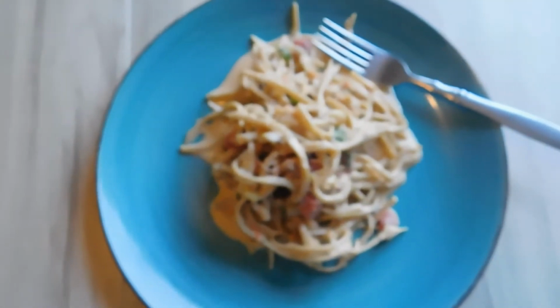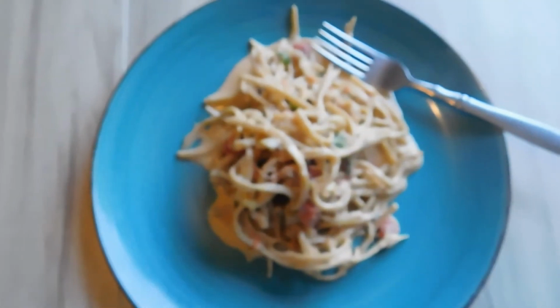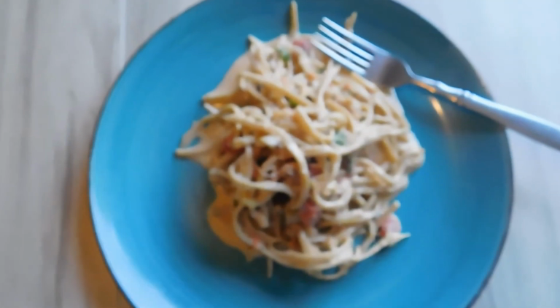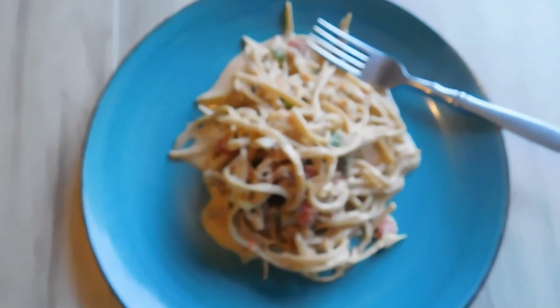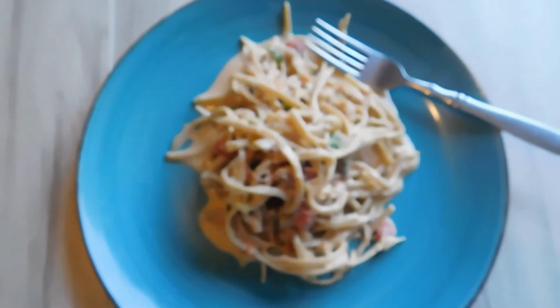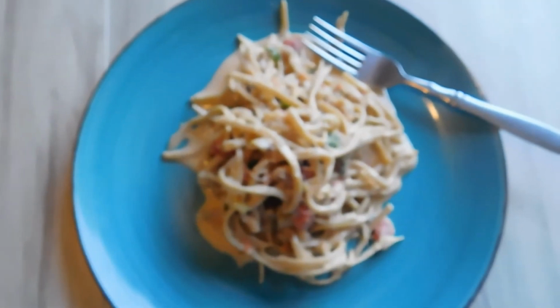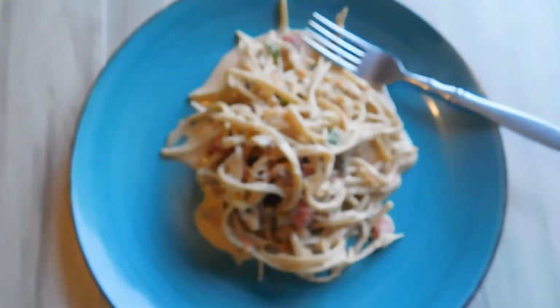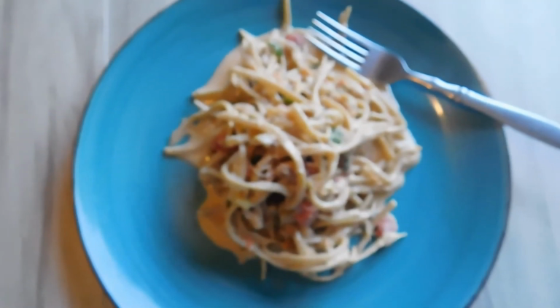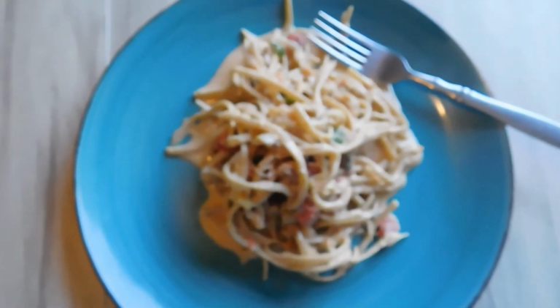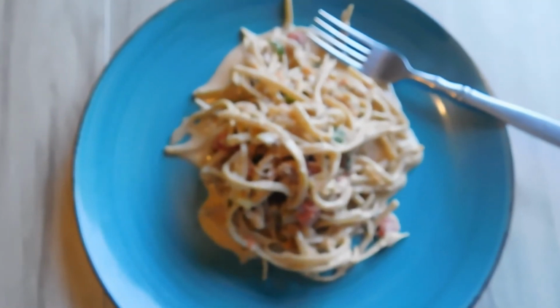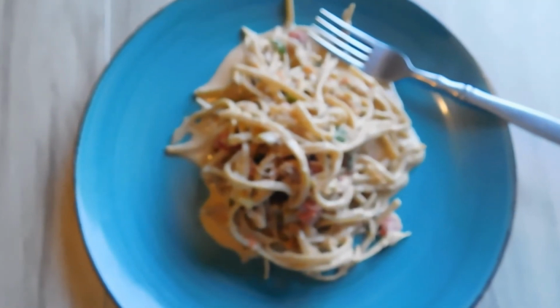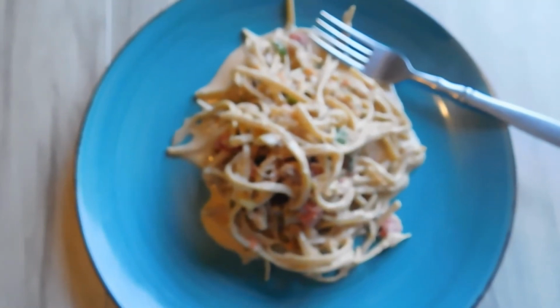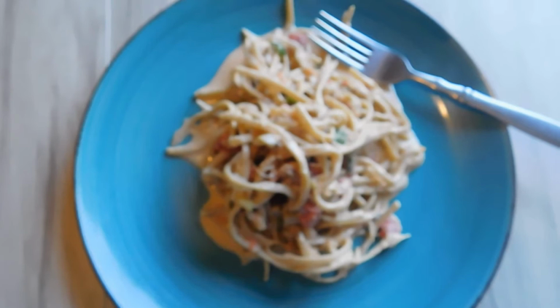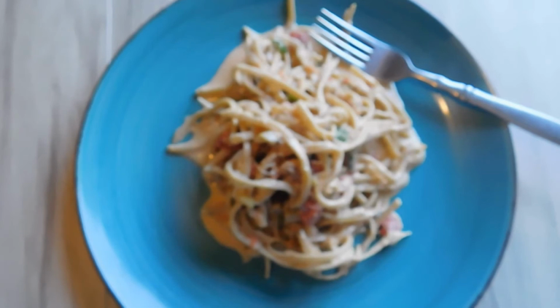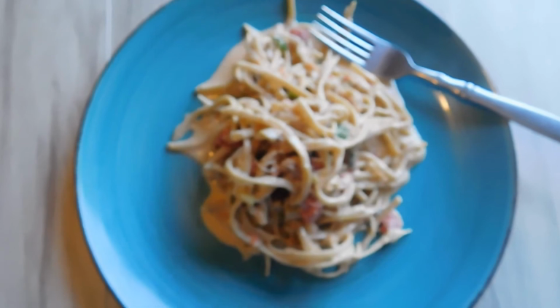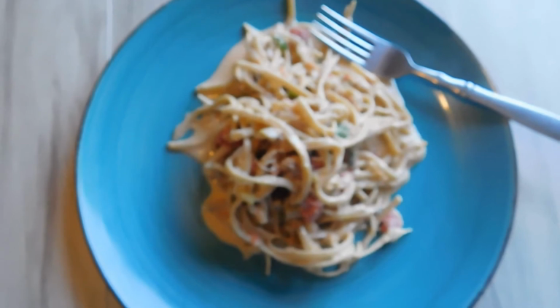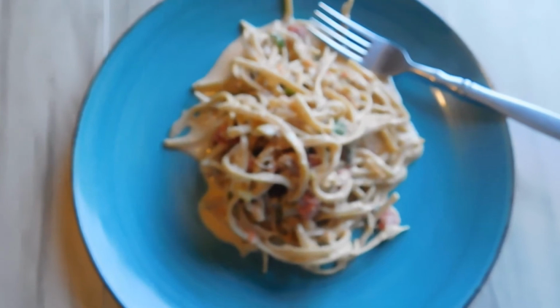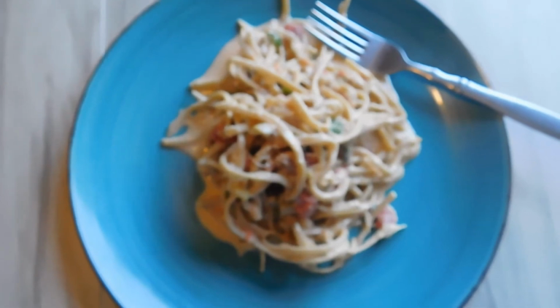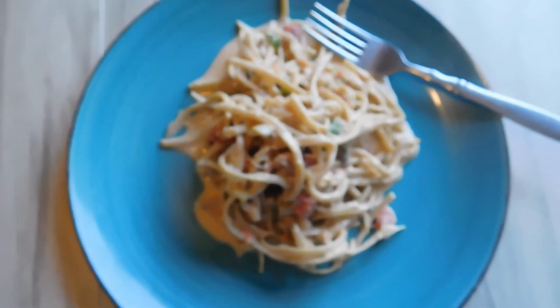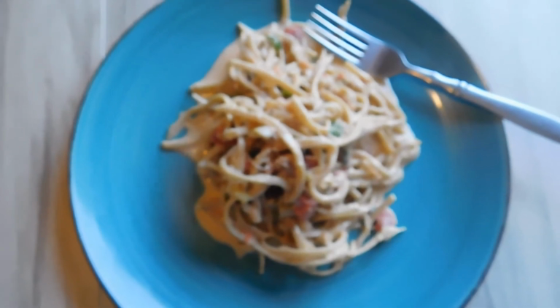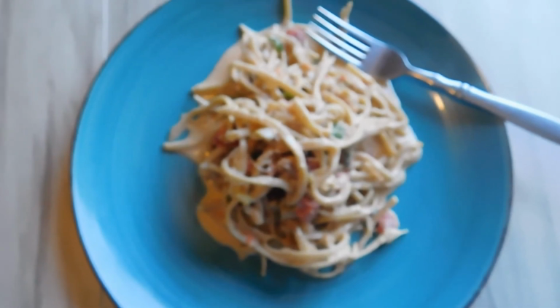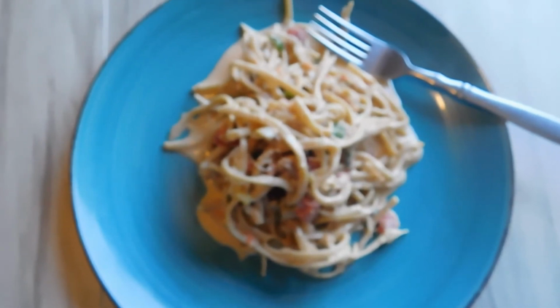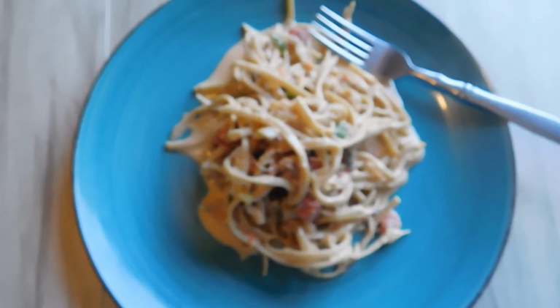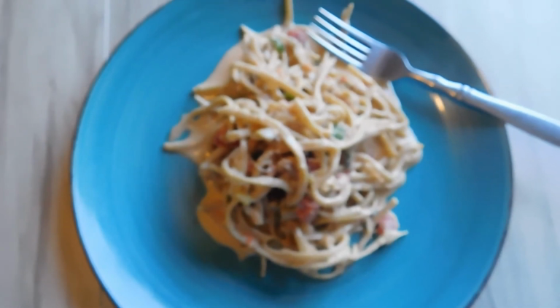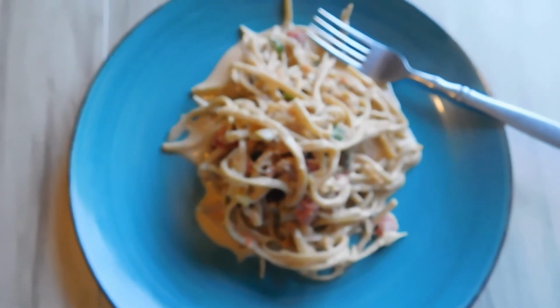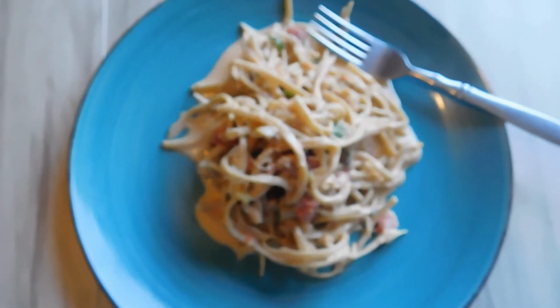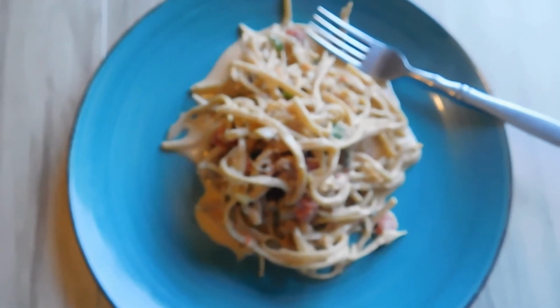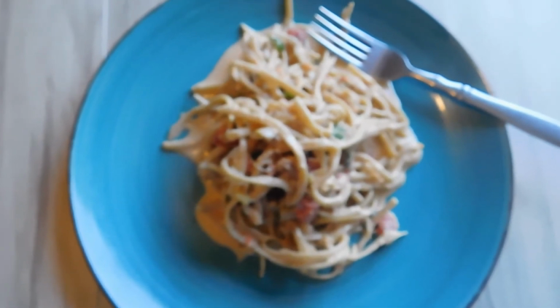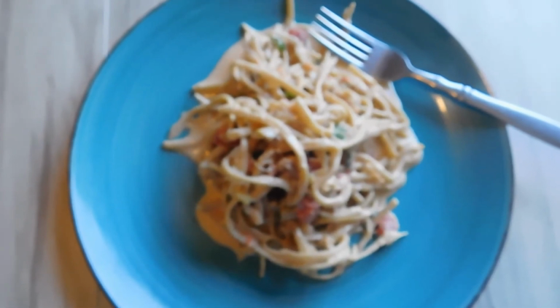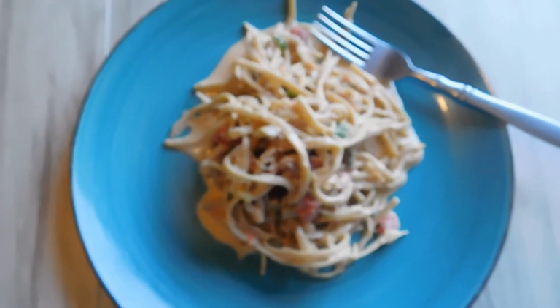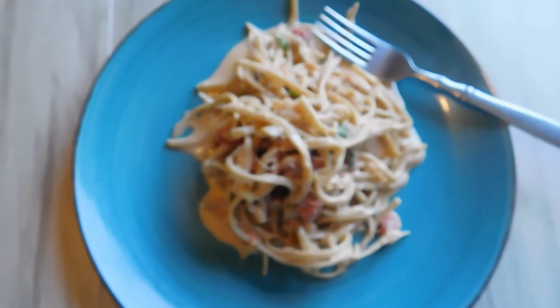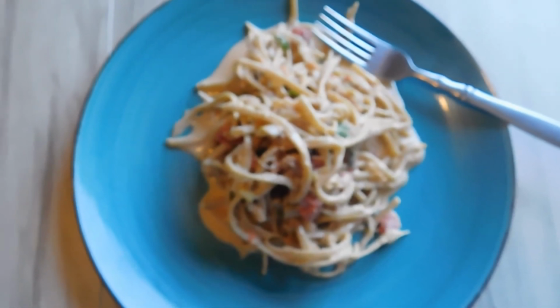Are you looking for a good keto chicken spaghetti? Well, I've got the recipe for you.